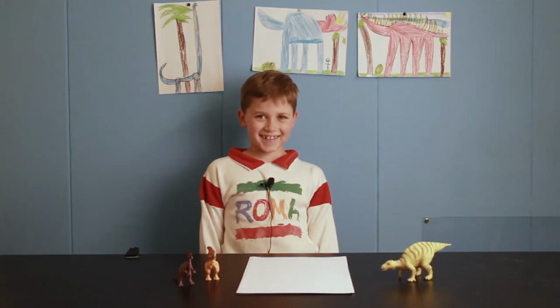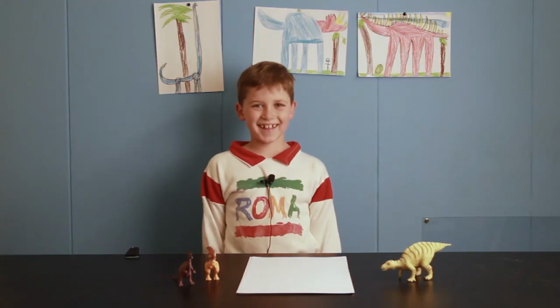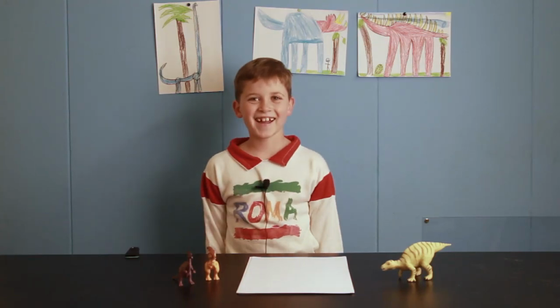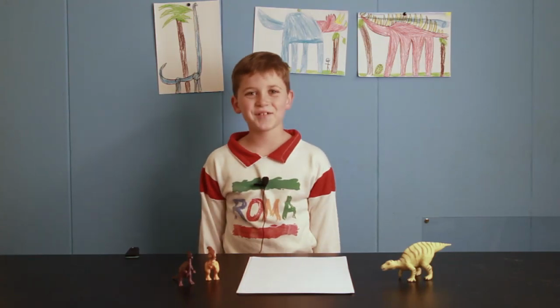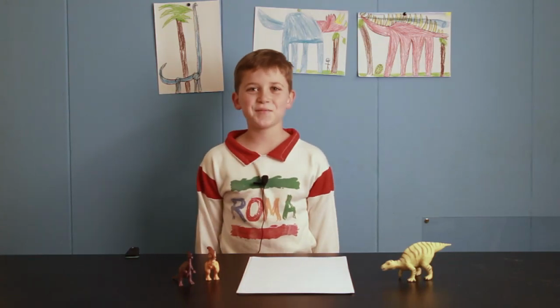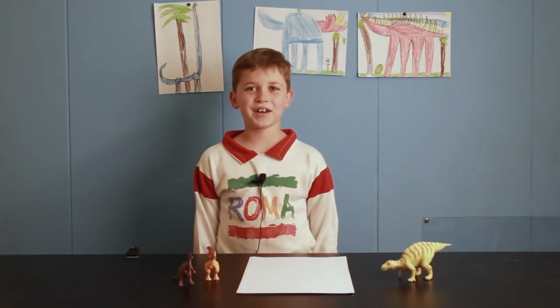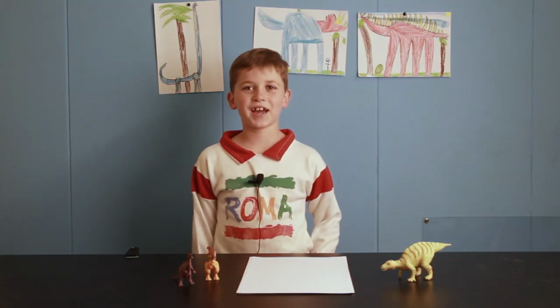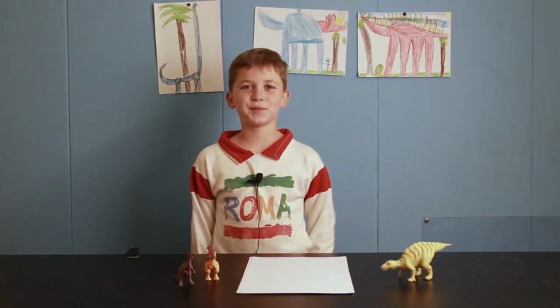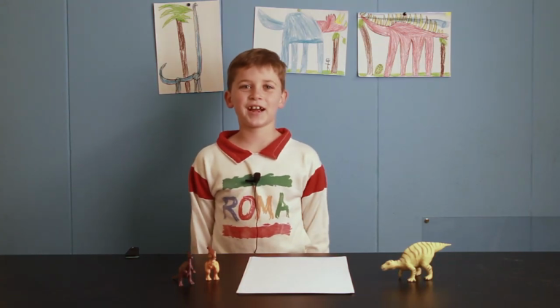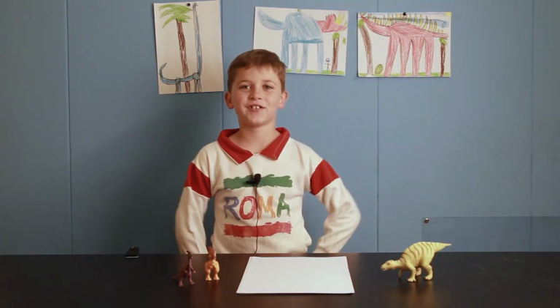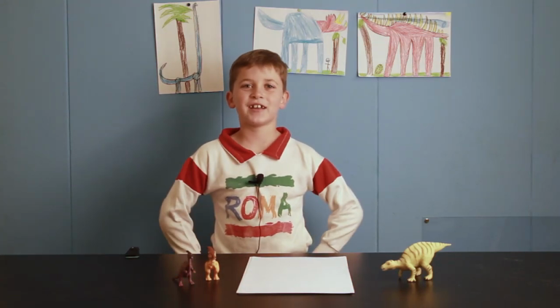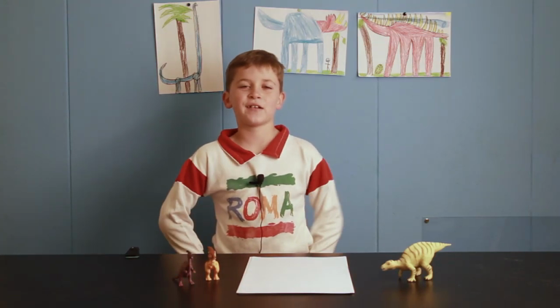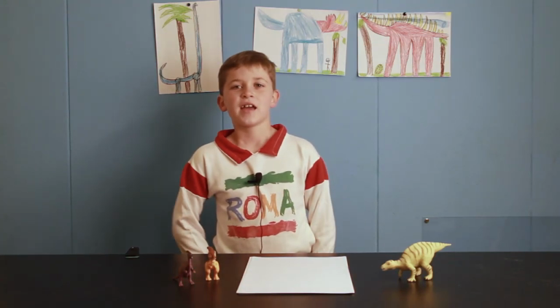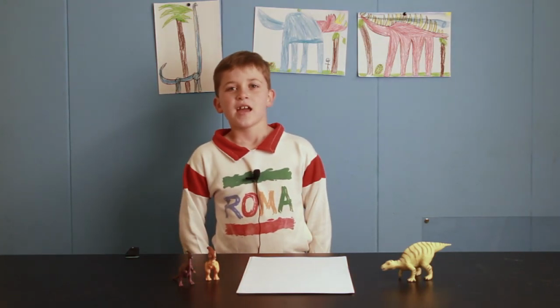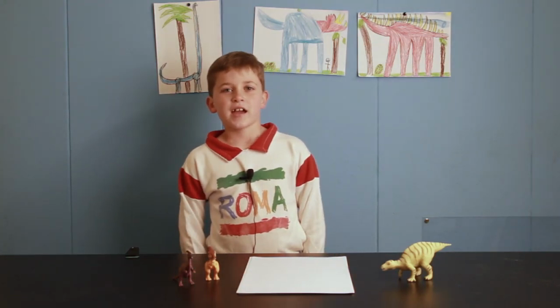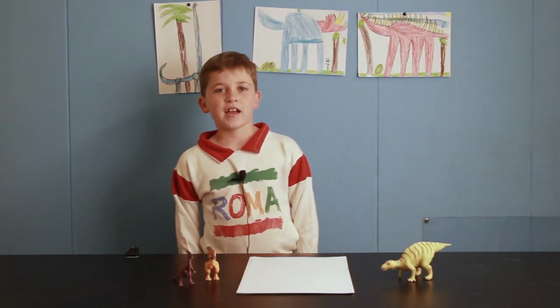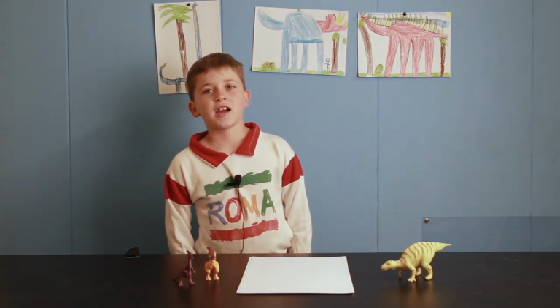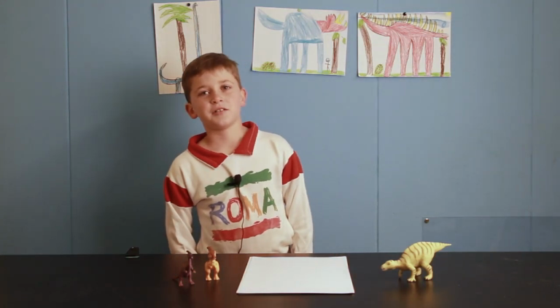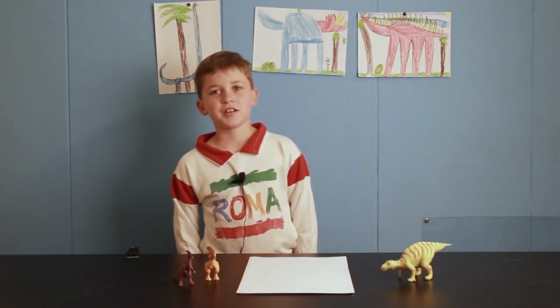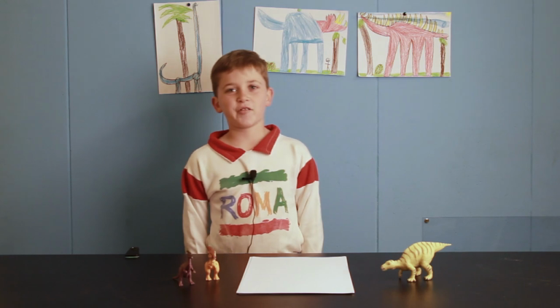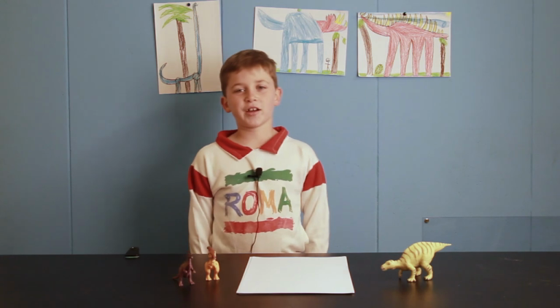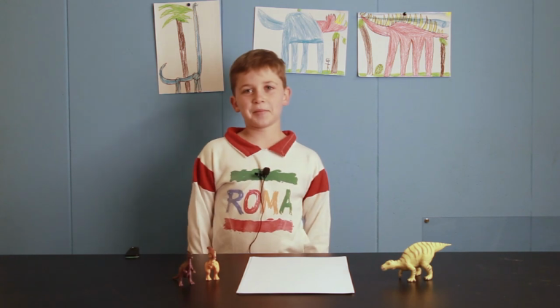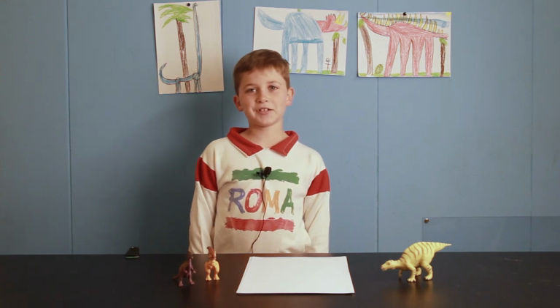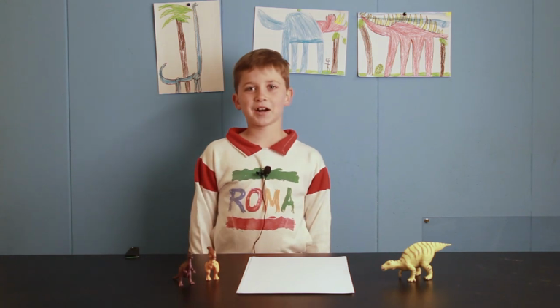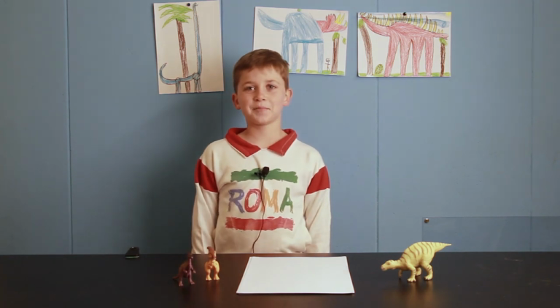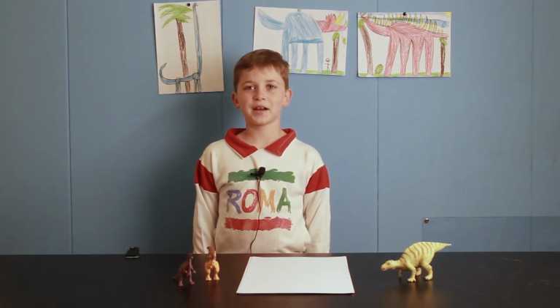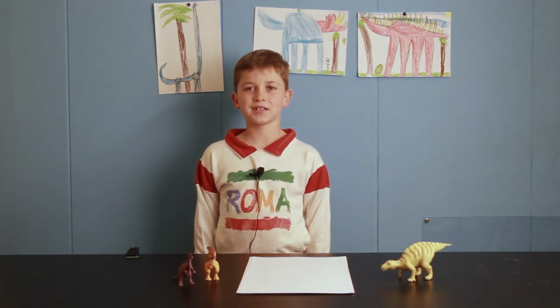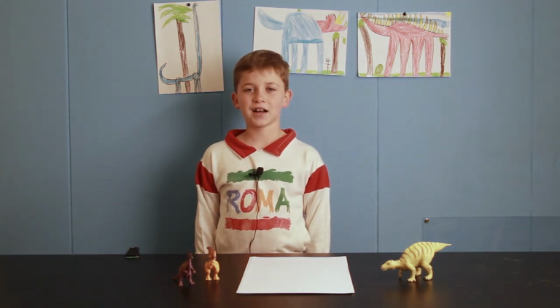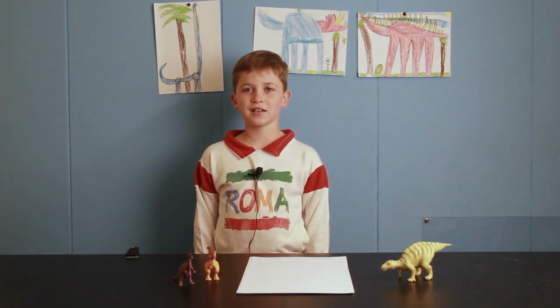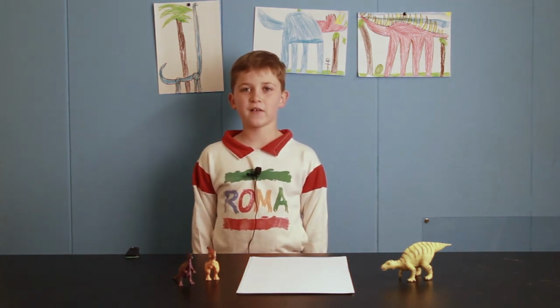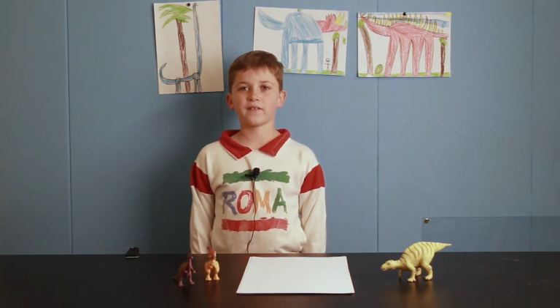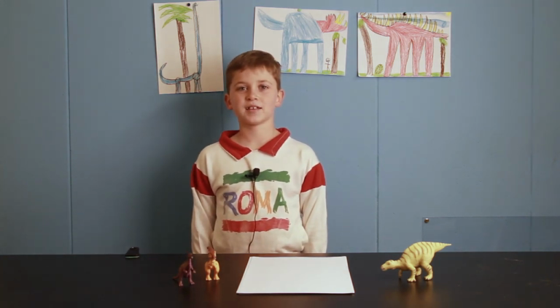Hey everybody, I'm Dino Davey, and today we're going to be drawing Parasaurolophus.